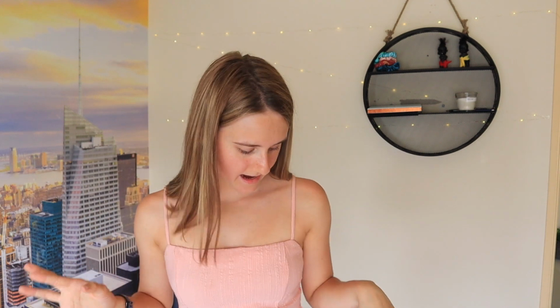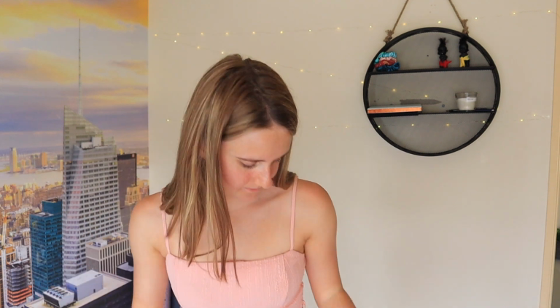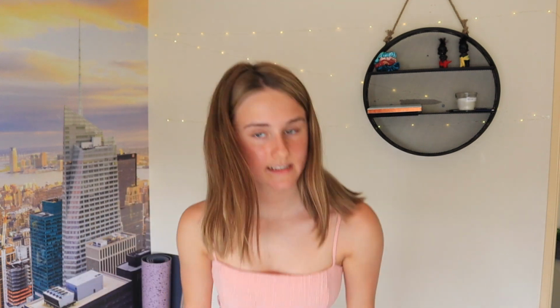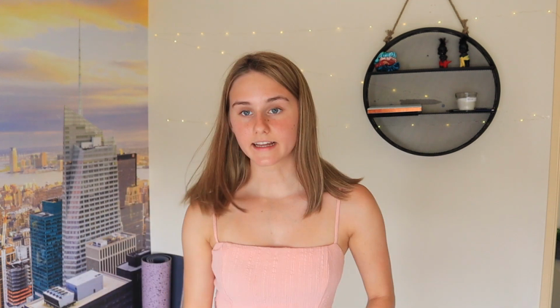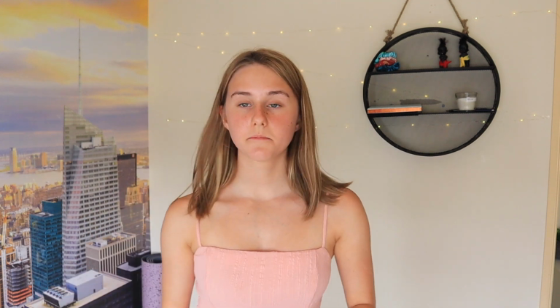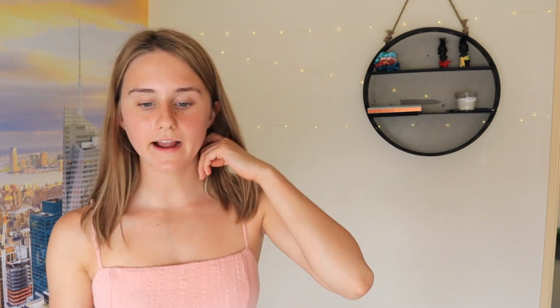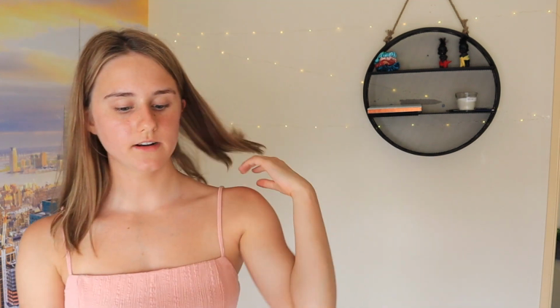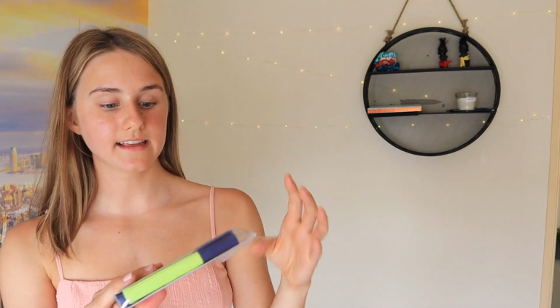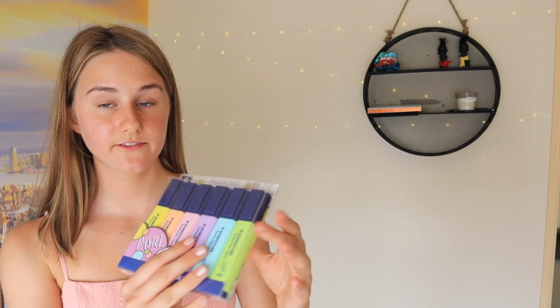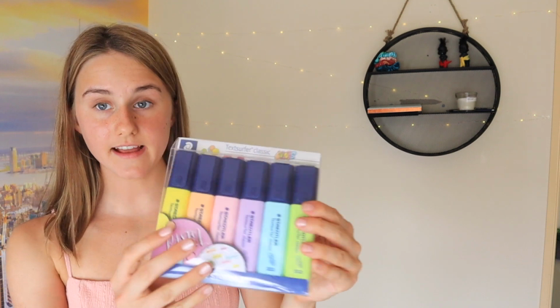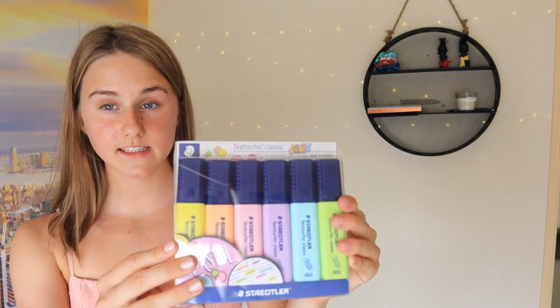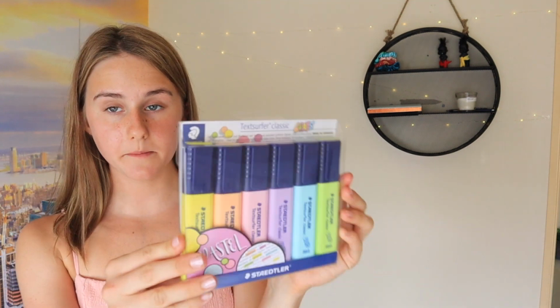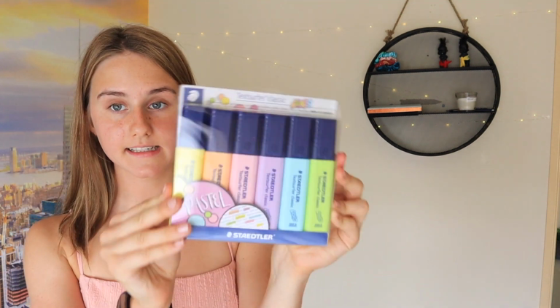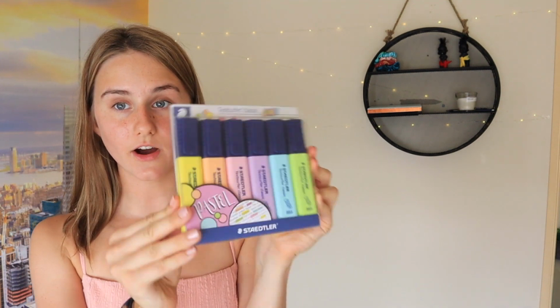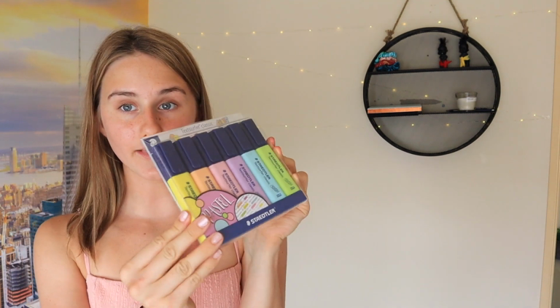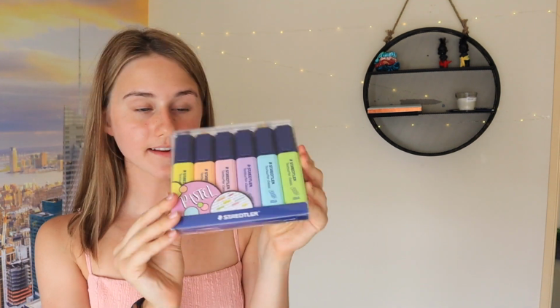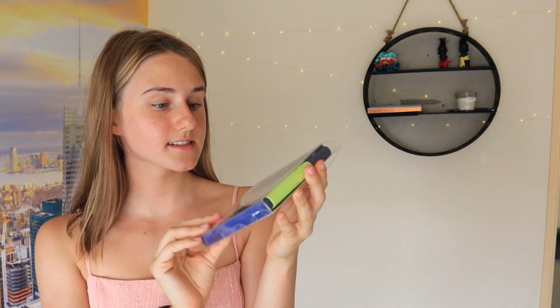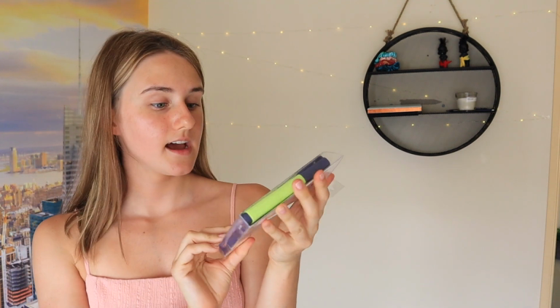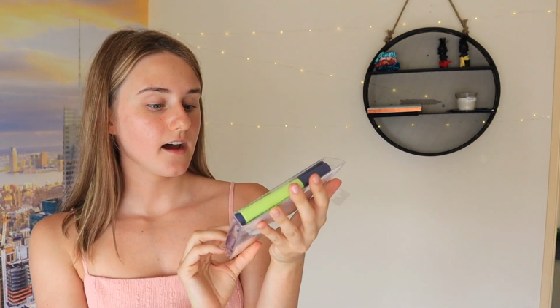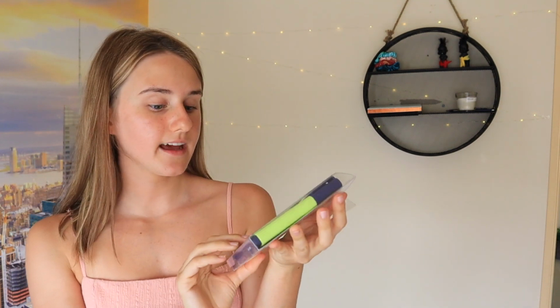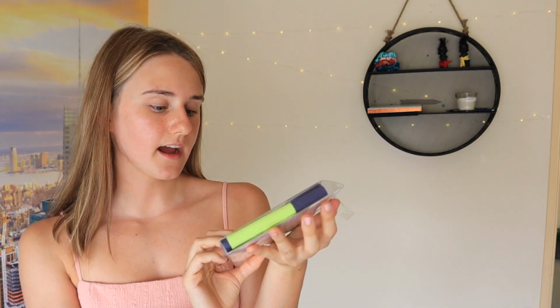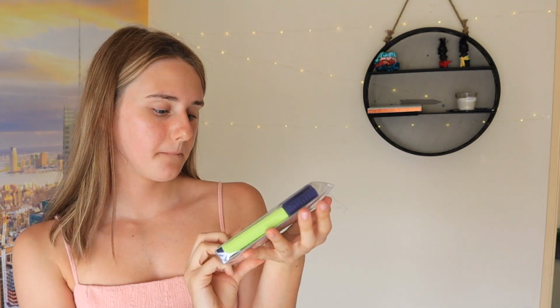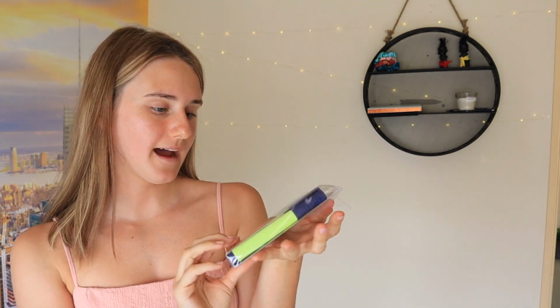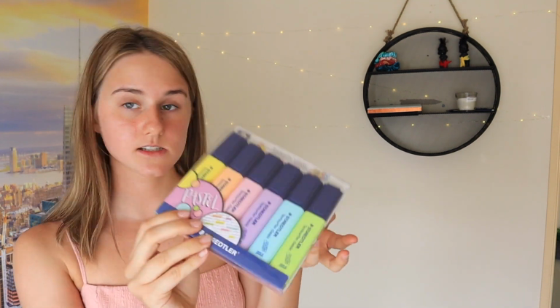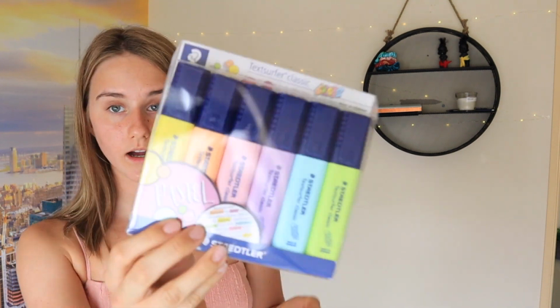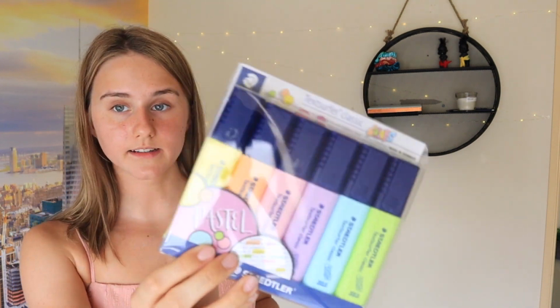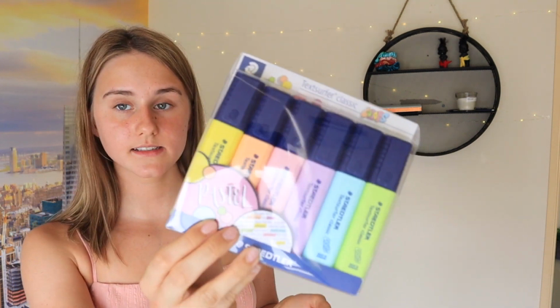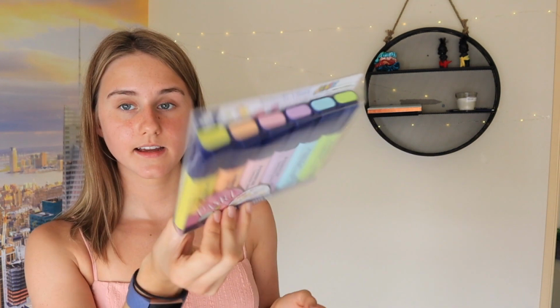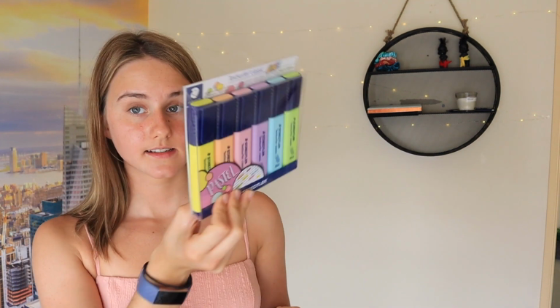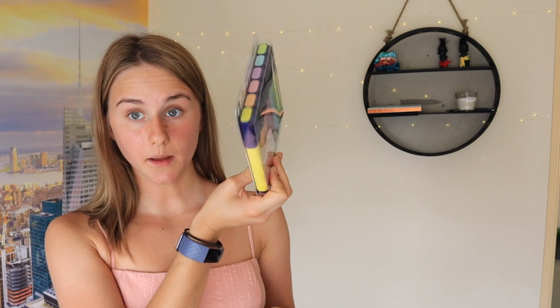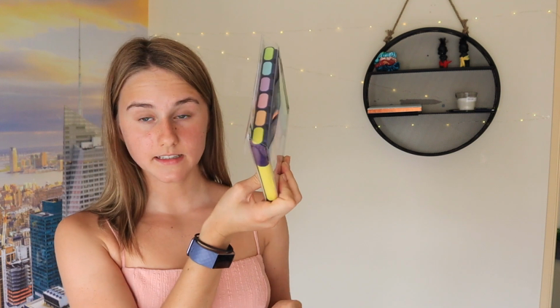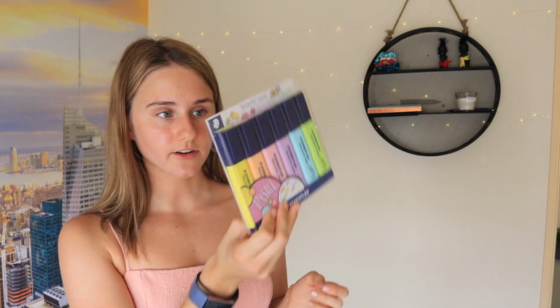Next I got these fancy highlighters. They're like pastel colors — something different. I hope these work well.